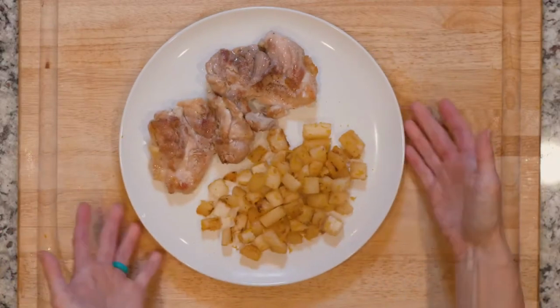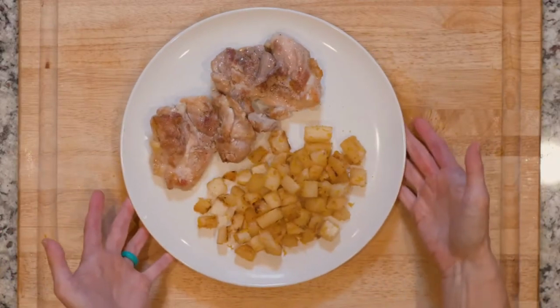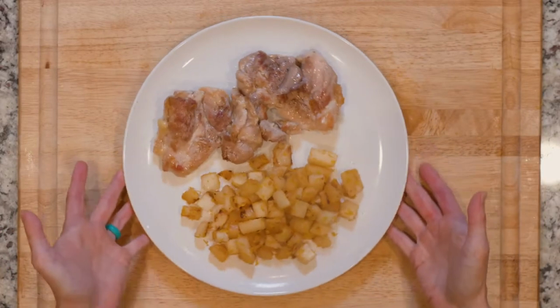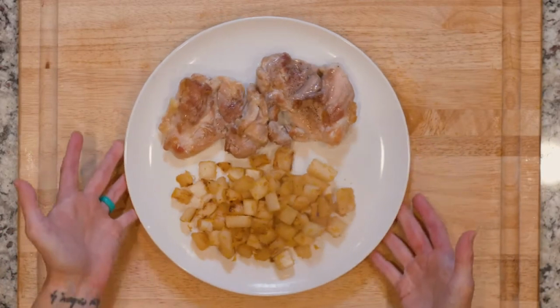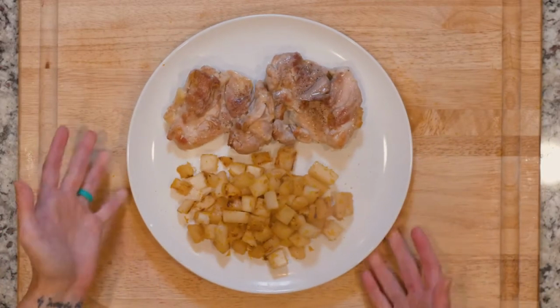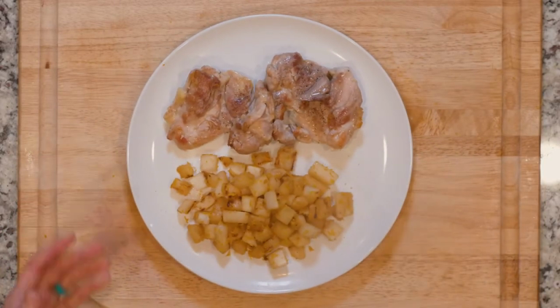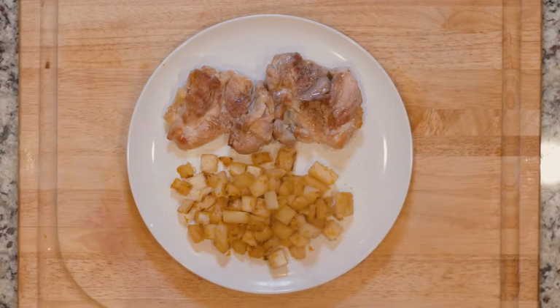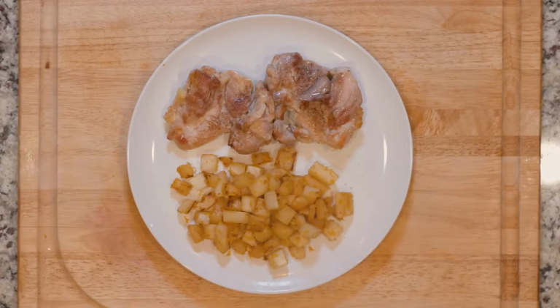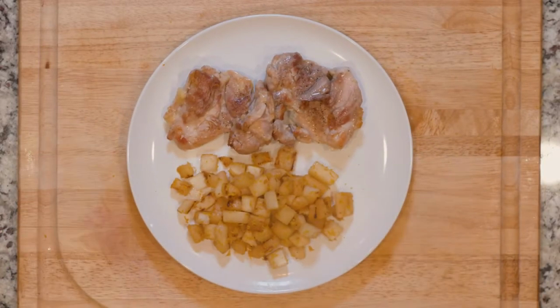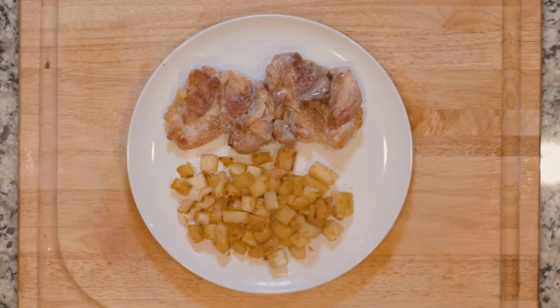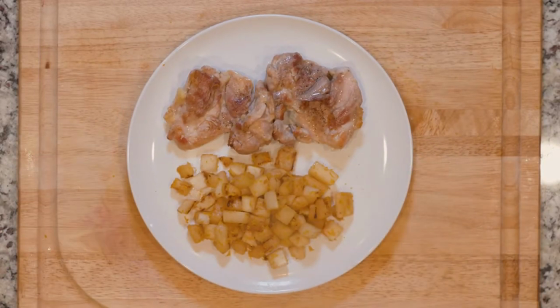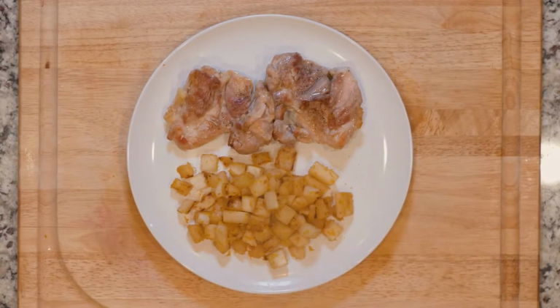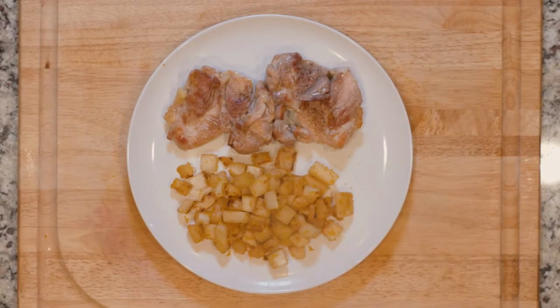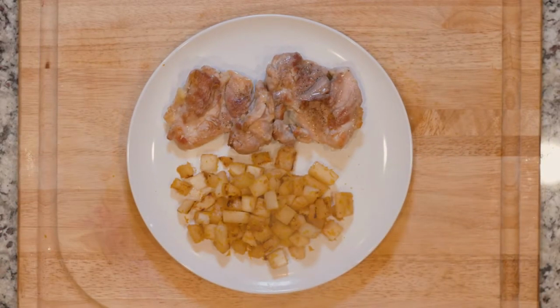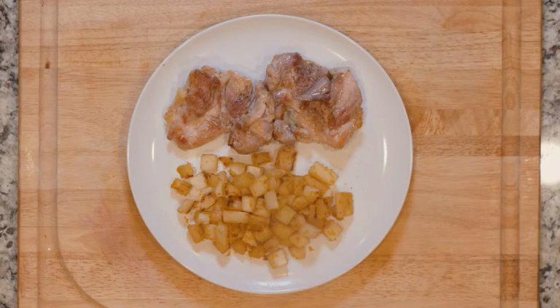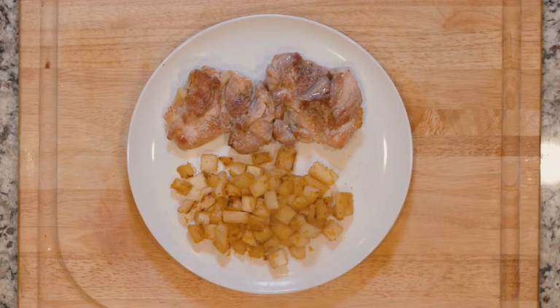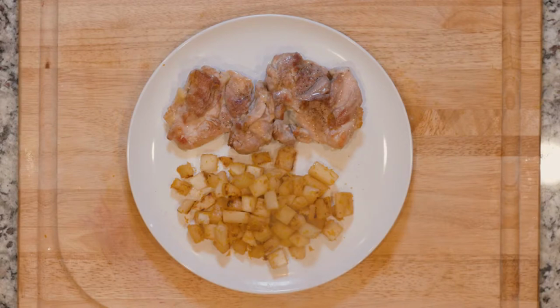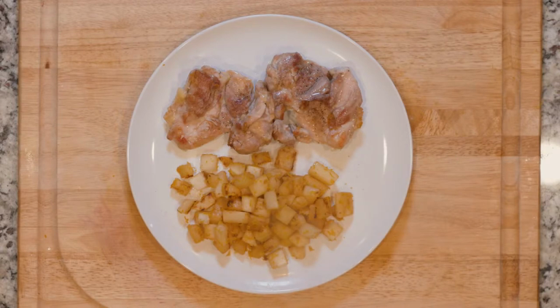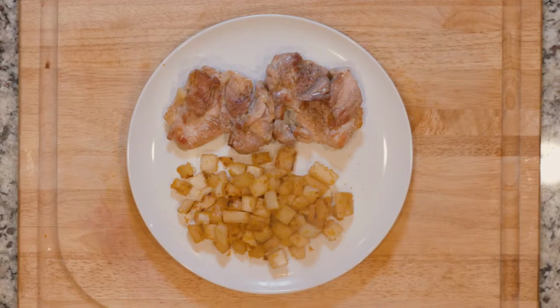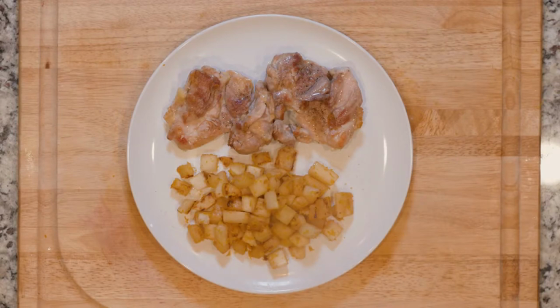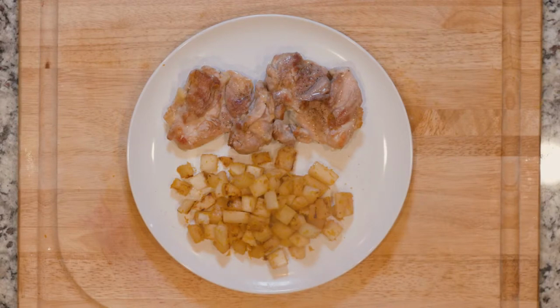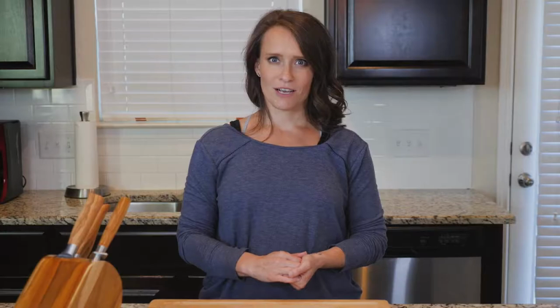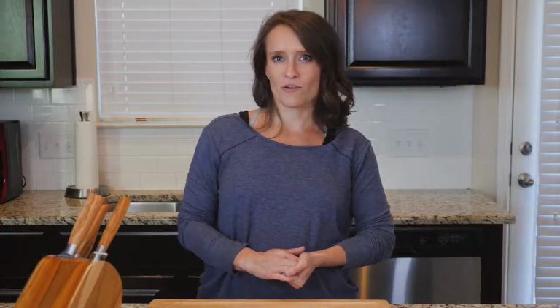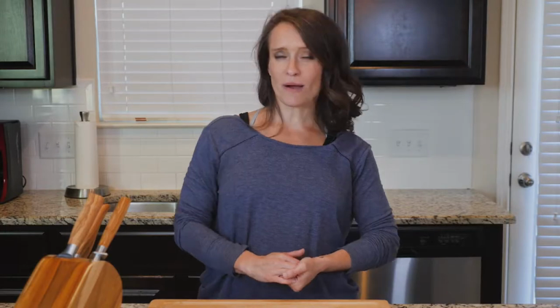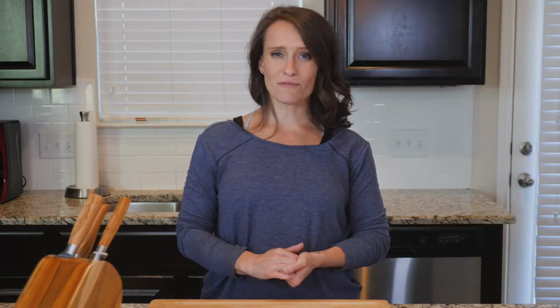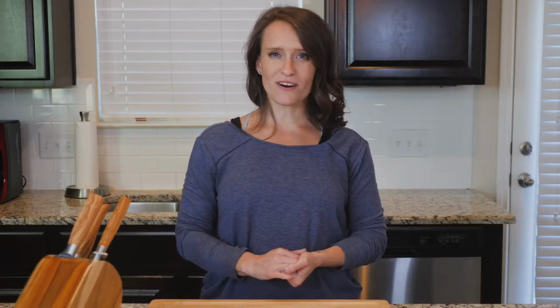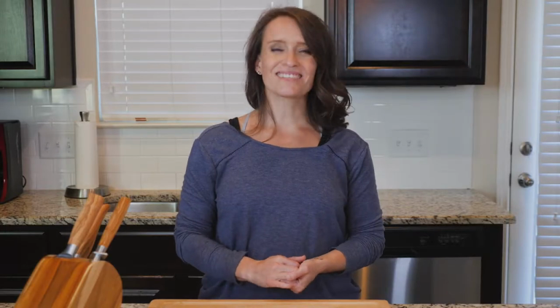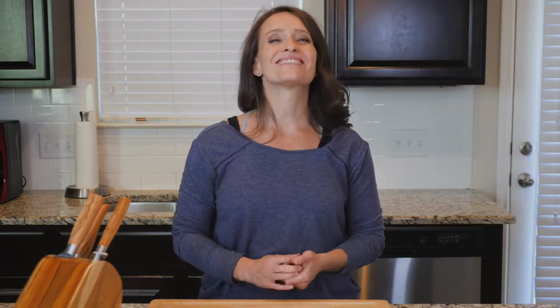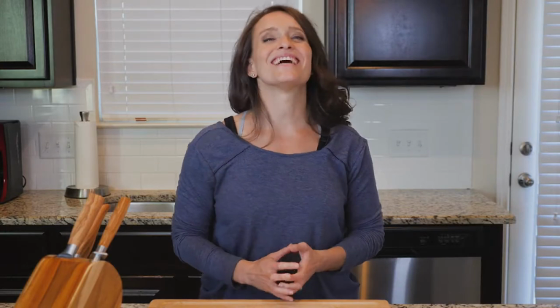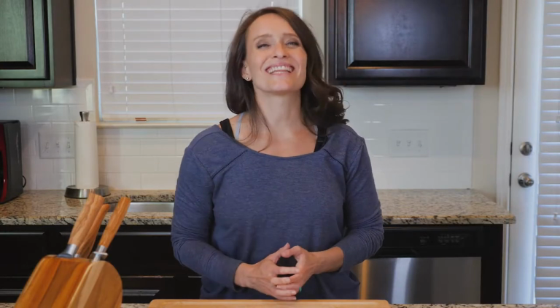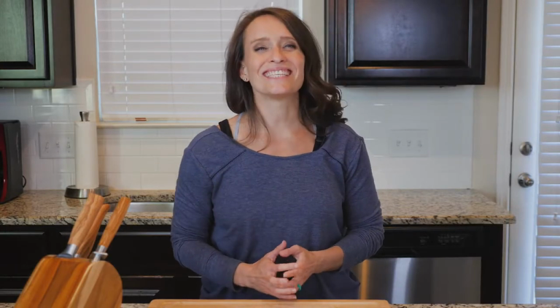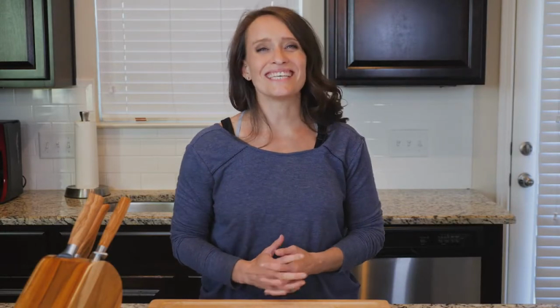Plate two chicken thighs and half the turnips together. Grab a fork and let's eat!